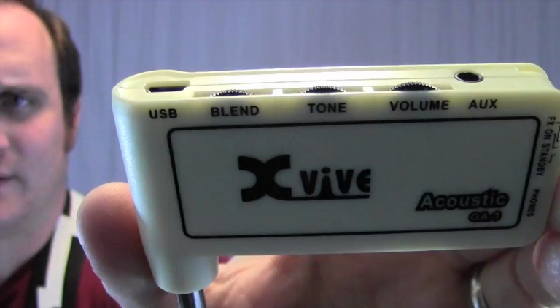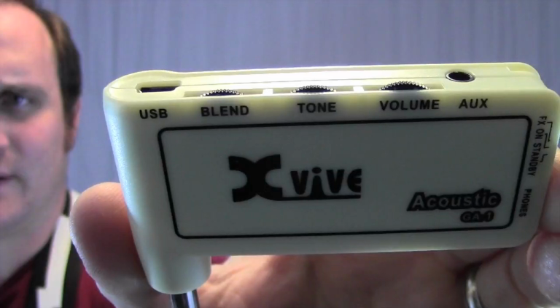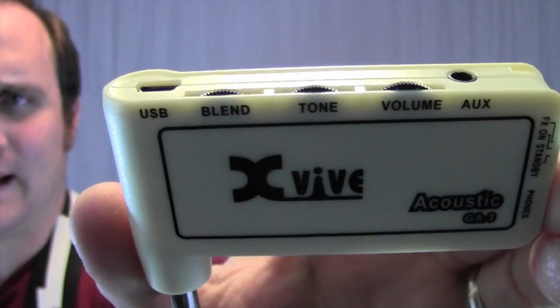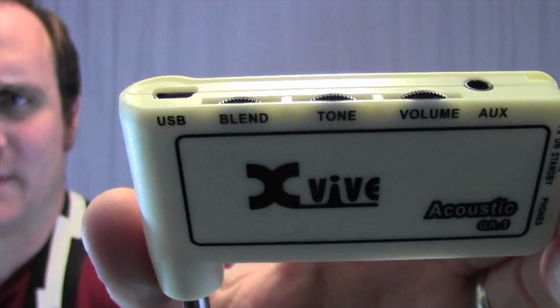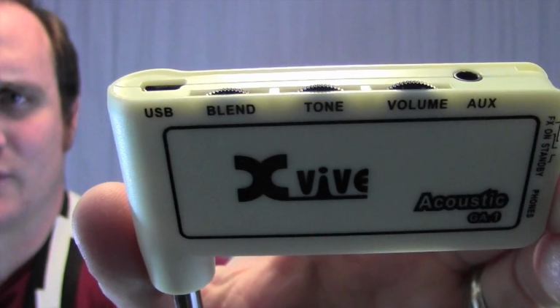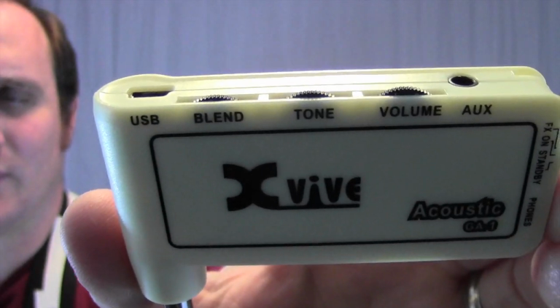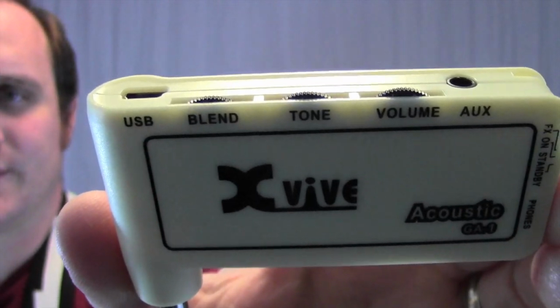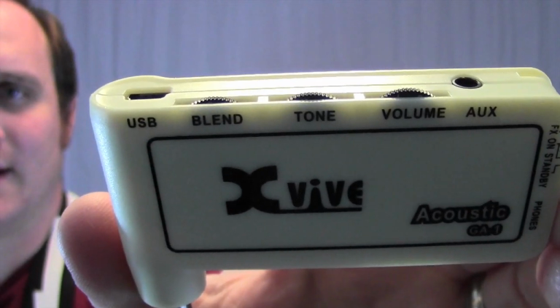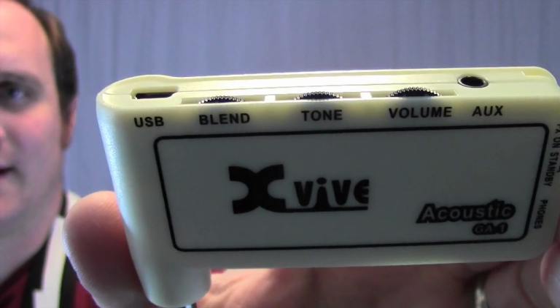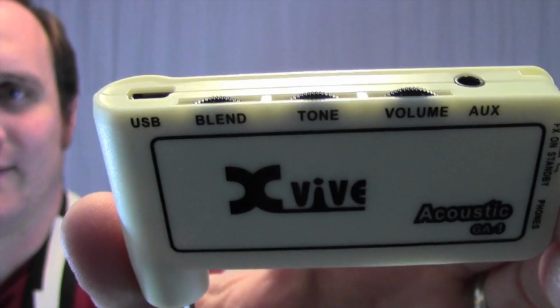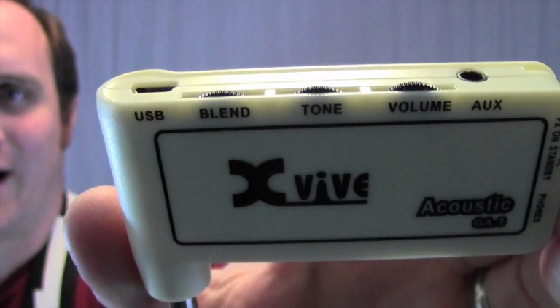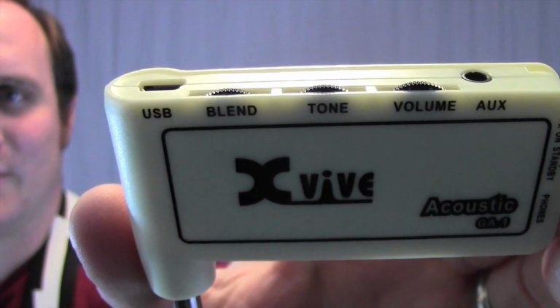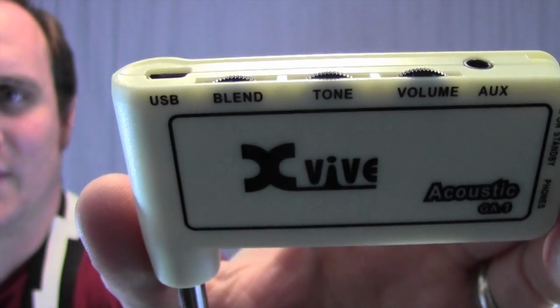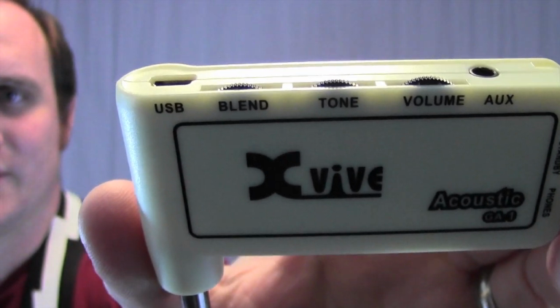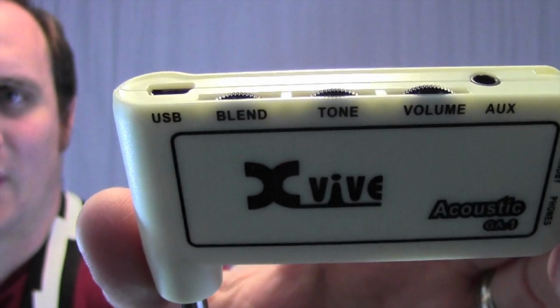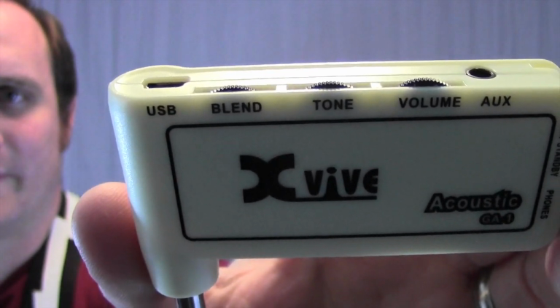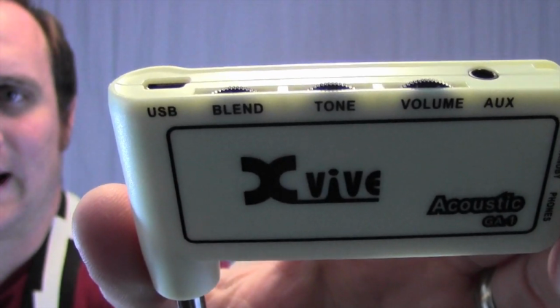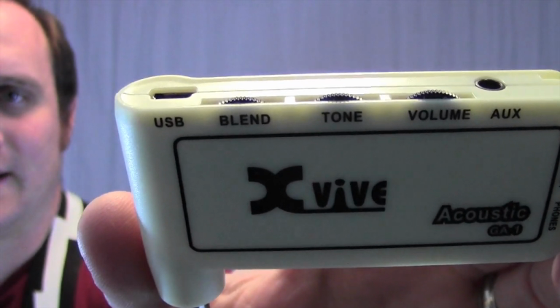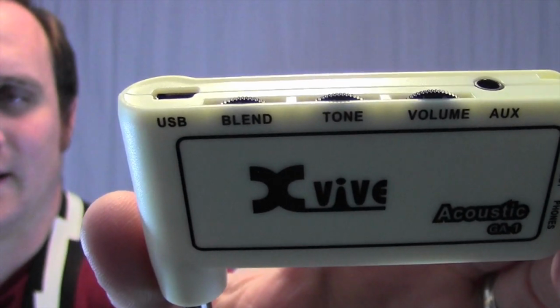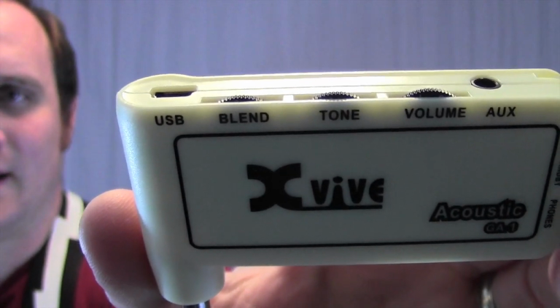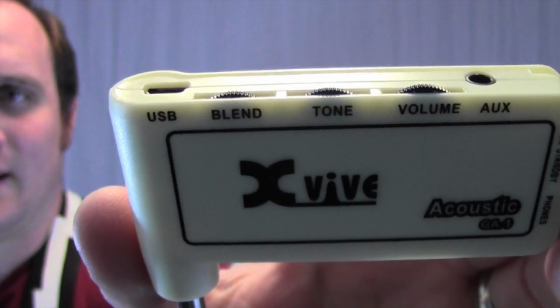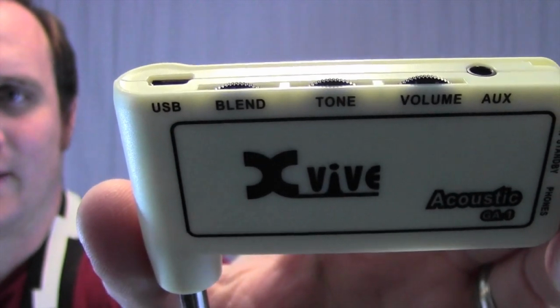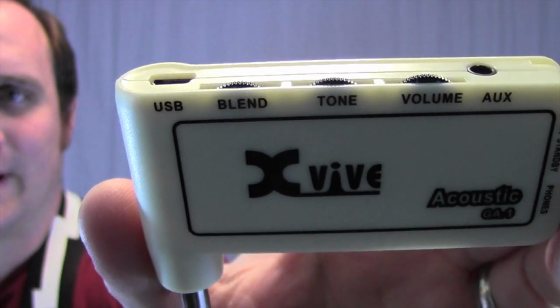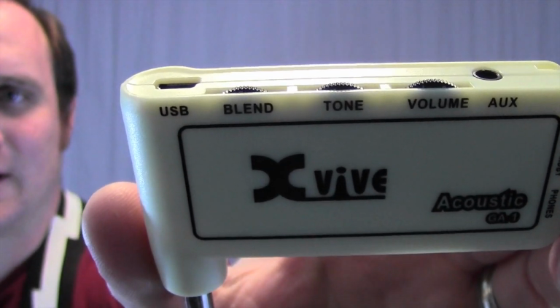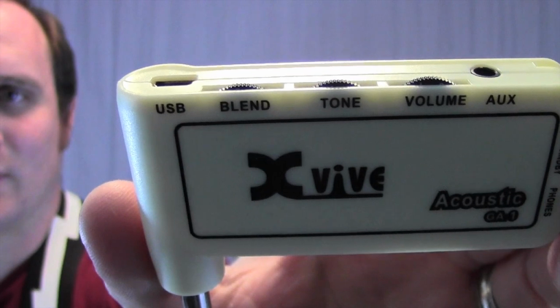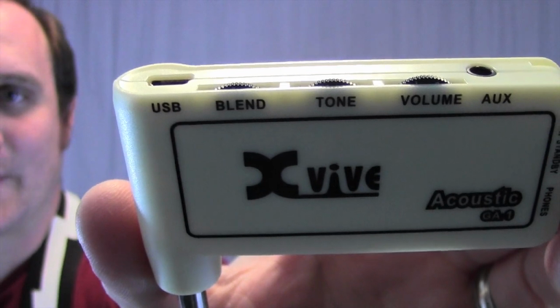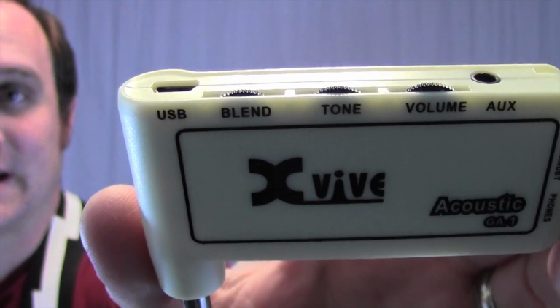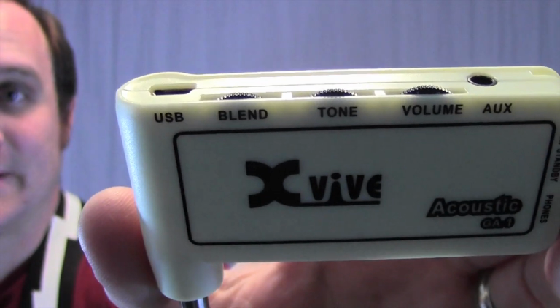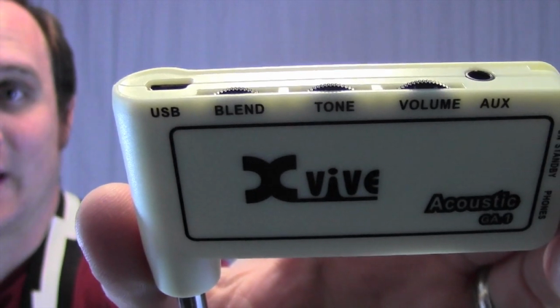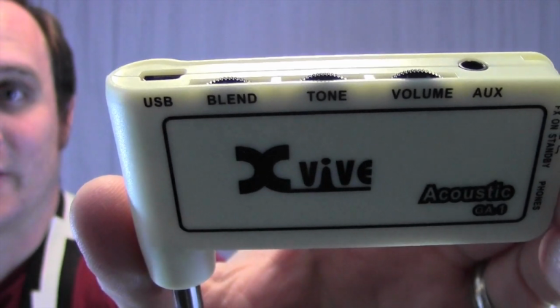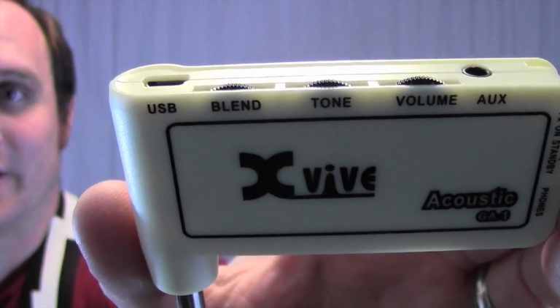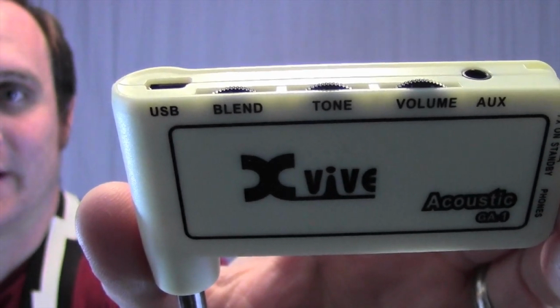It has three controls: volume, tone, and blend. The blend controls how much of the simulator you're hearing.